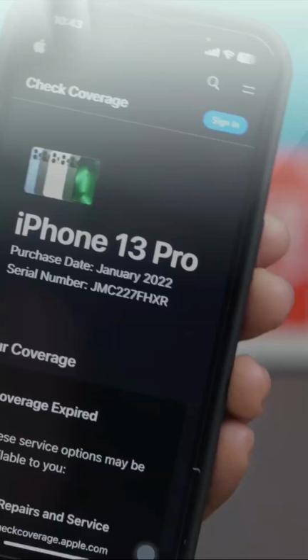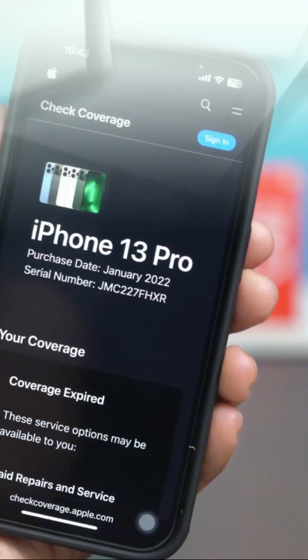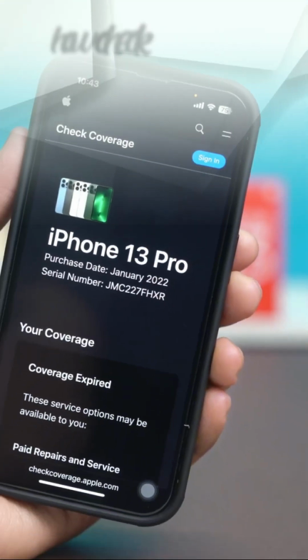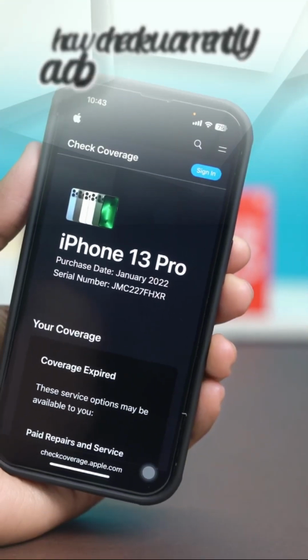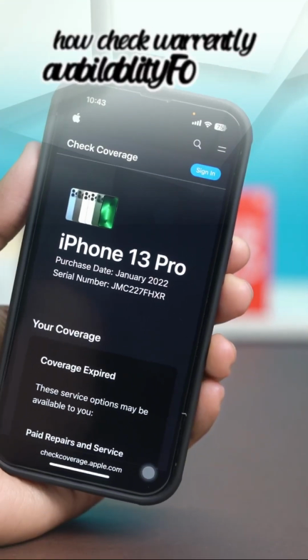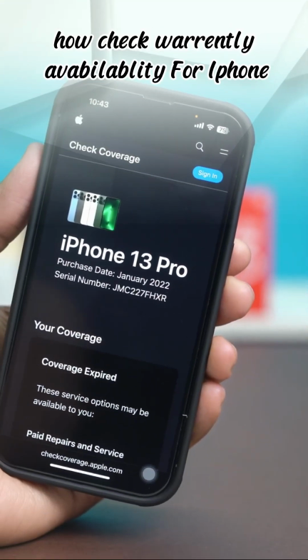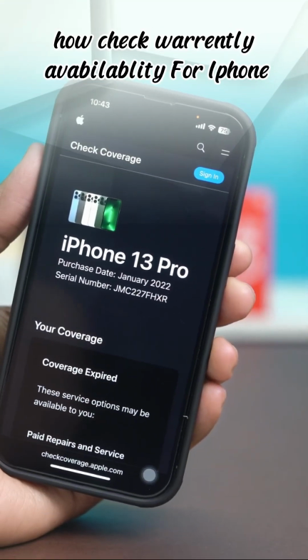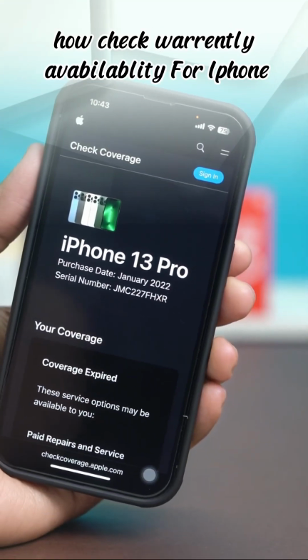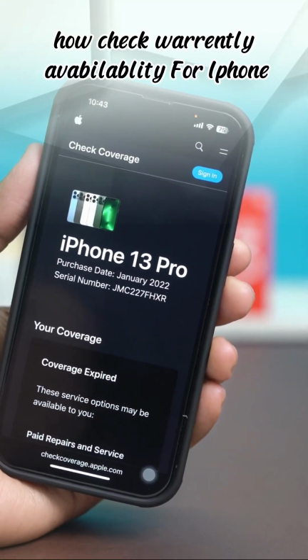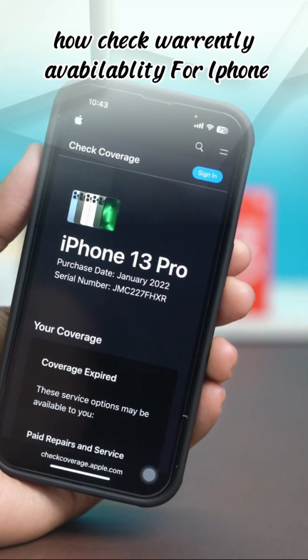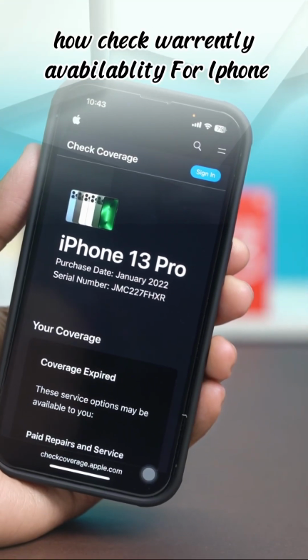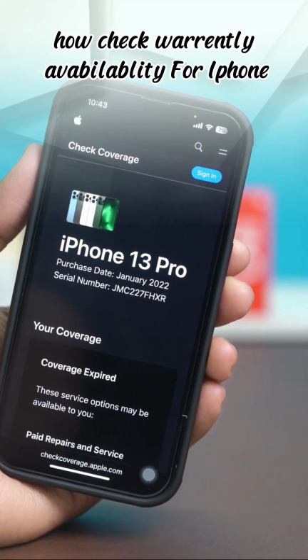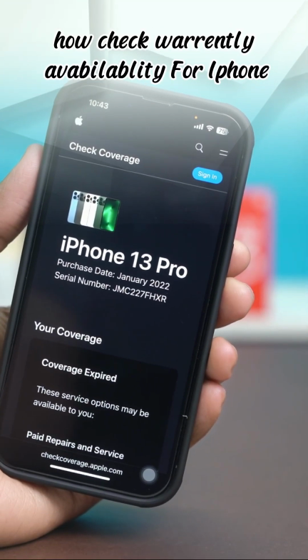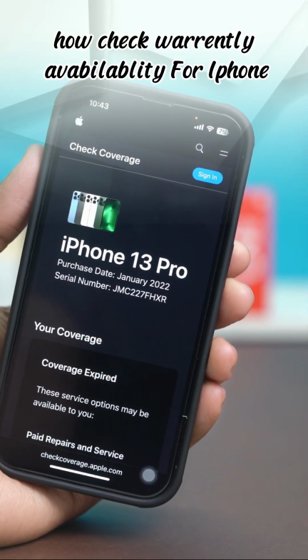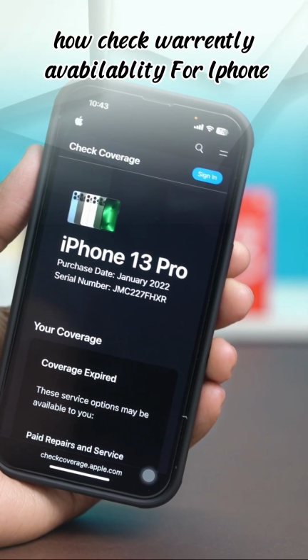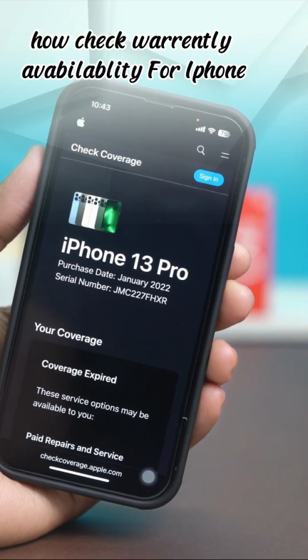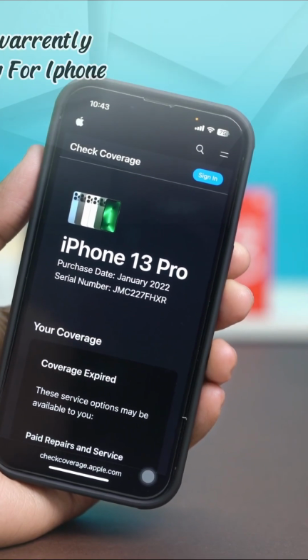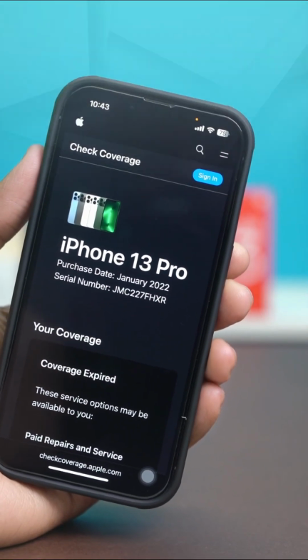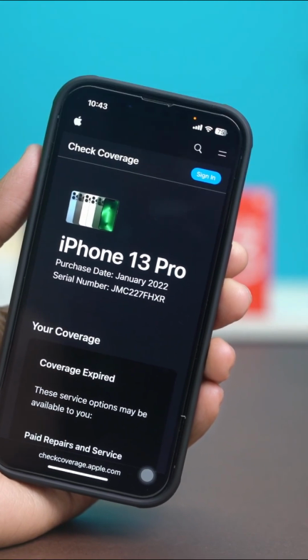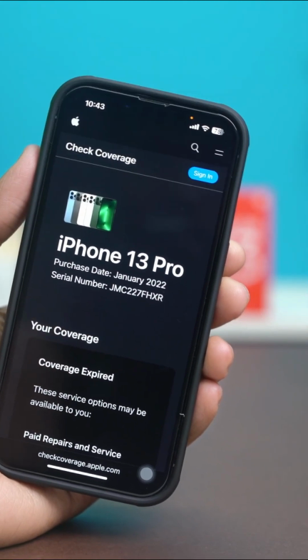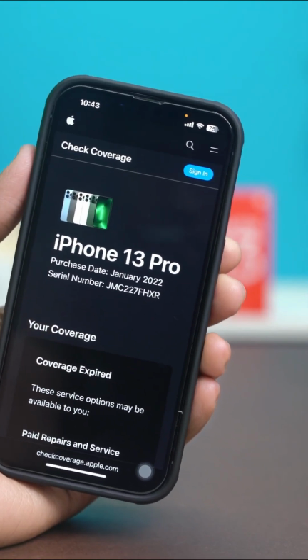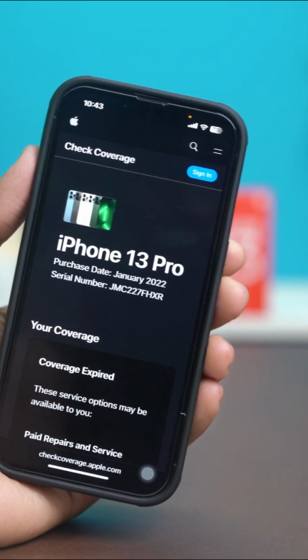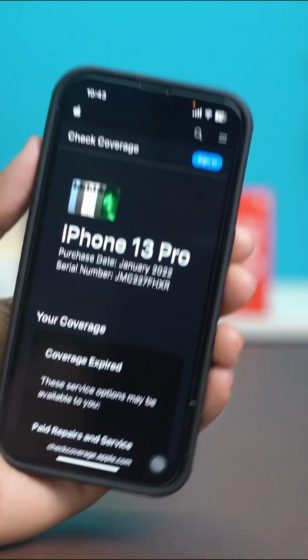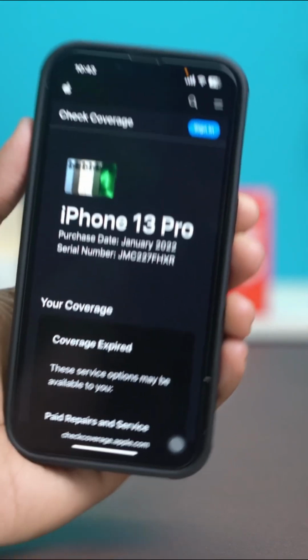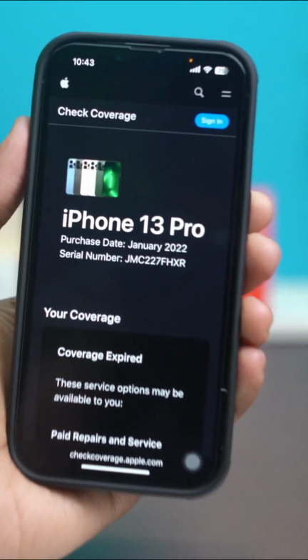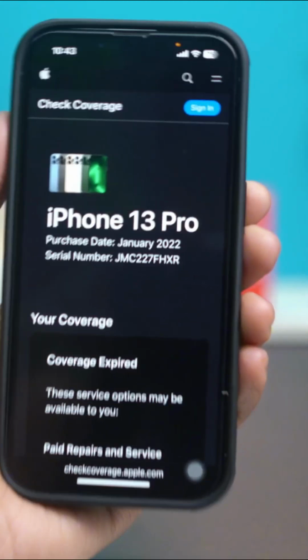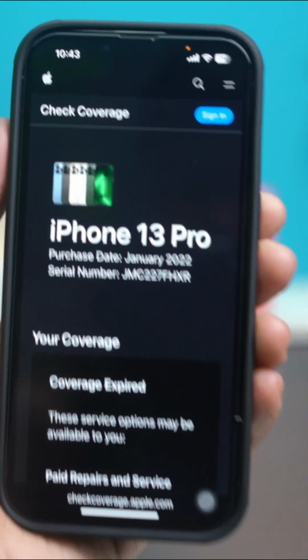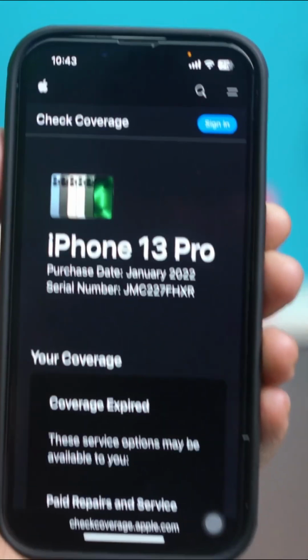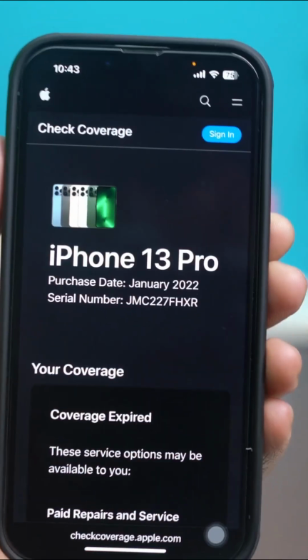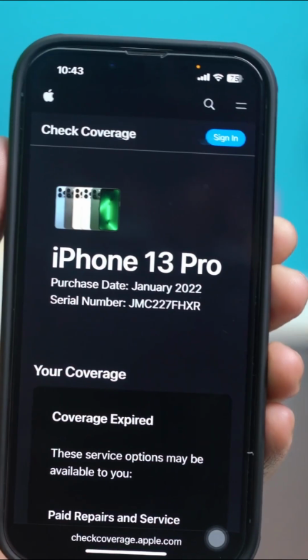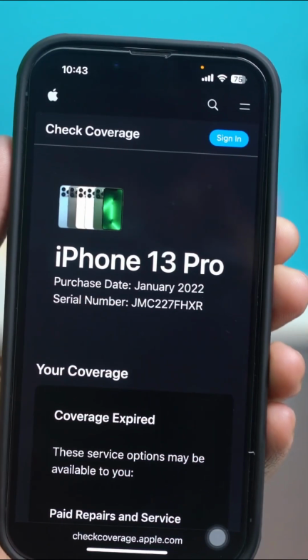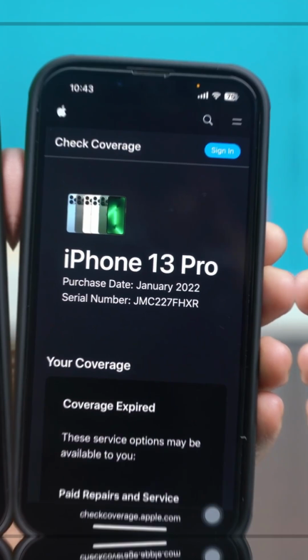Hey everyone, in this video I'm going to show you how to quickly check the warranty availability of your iPhone.